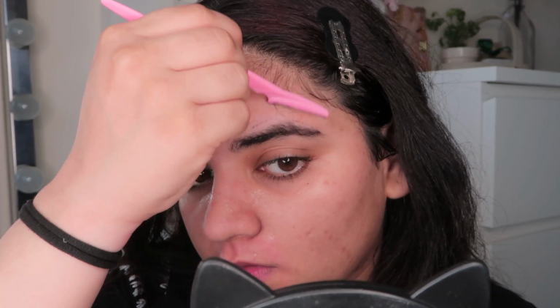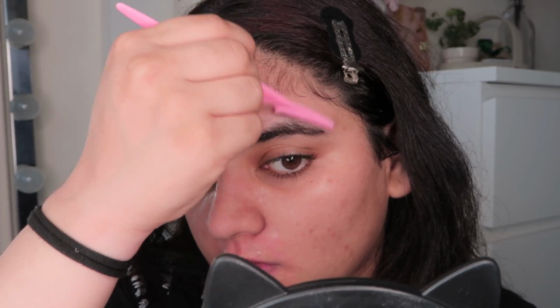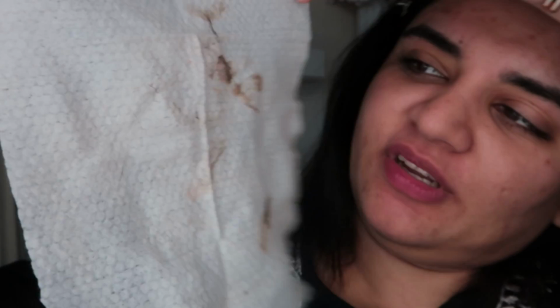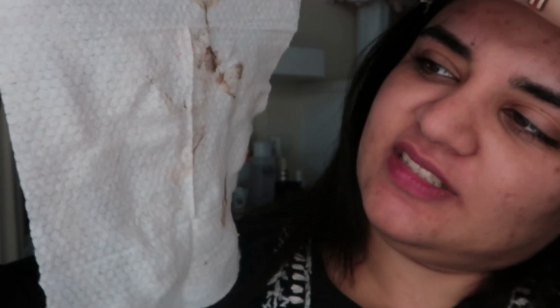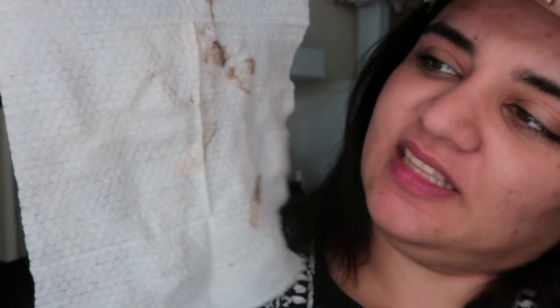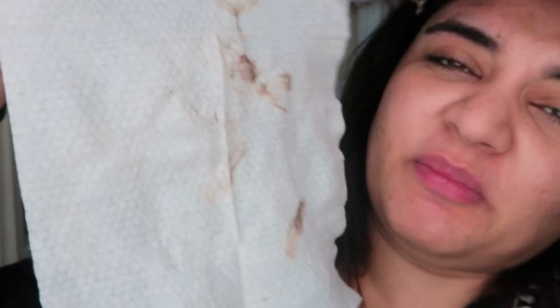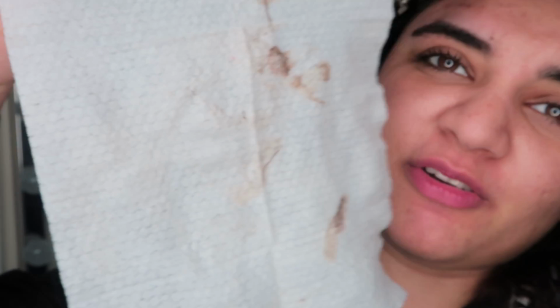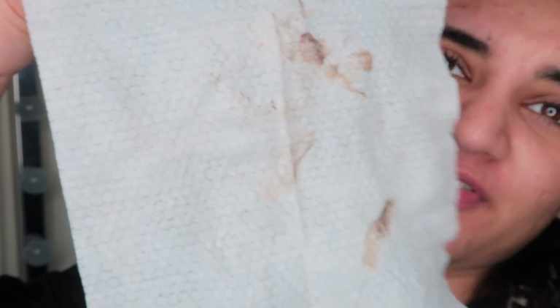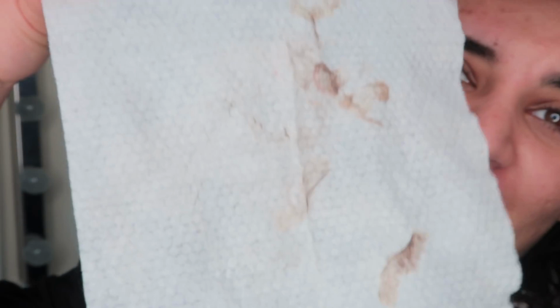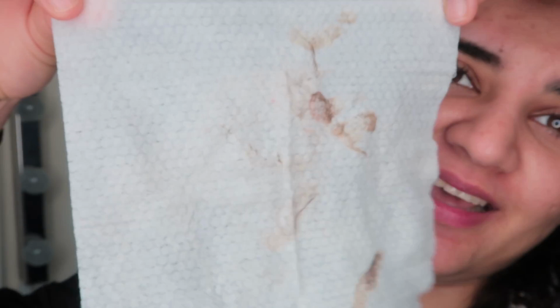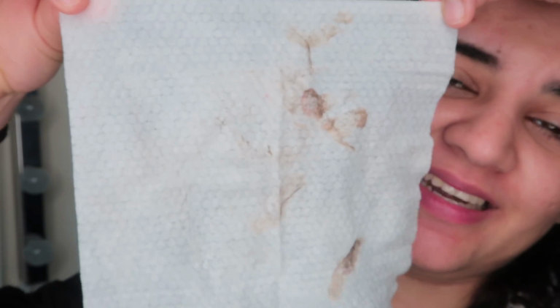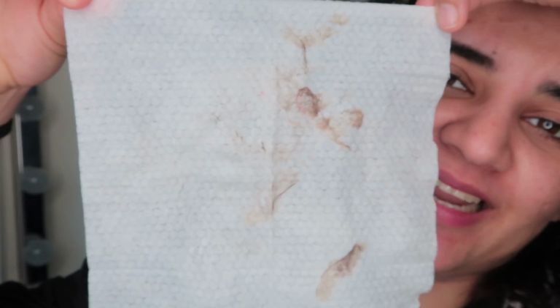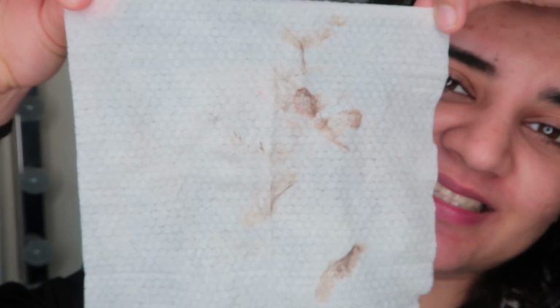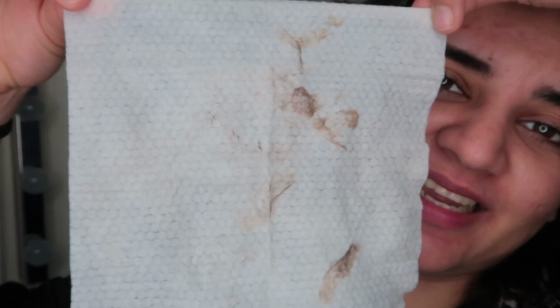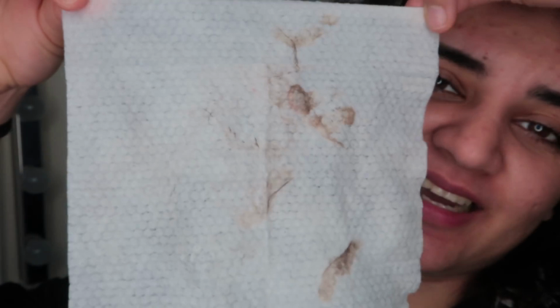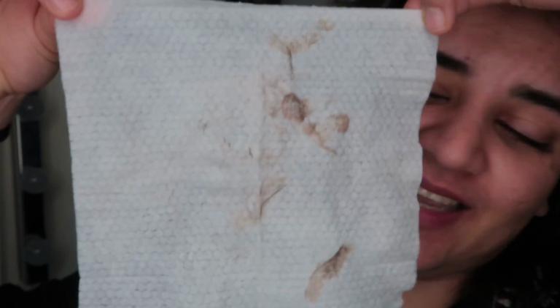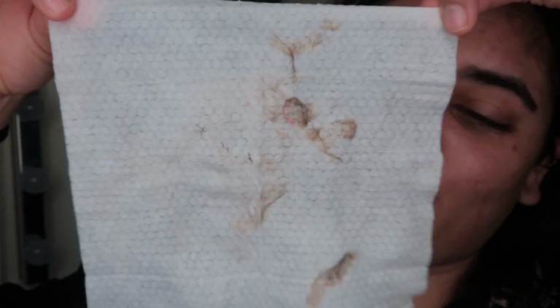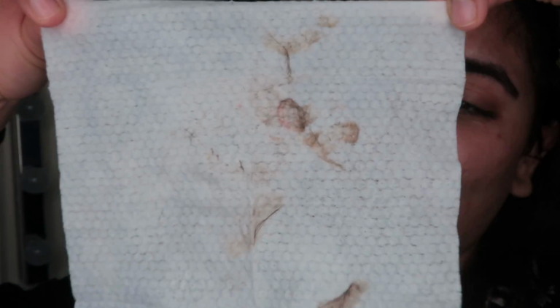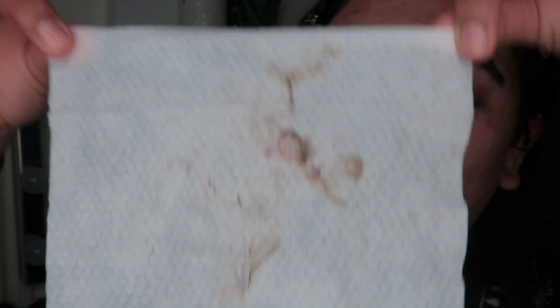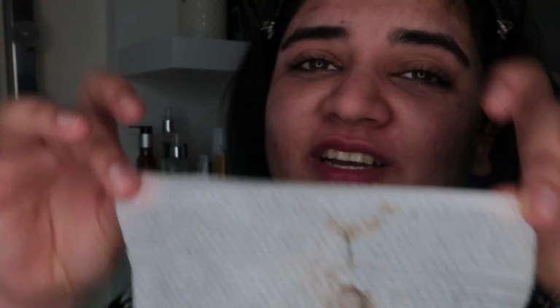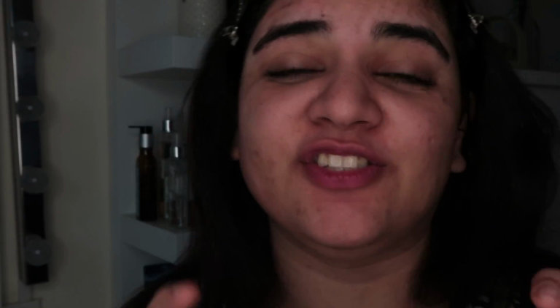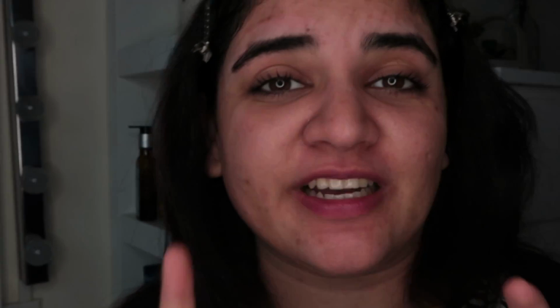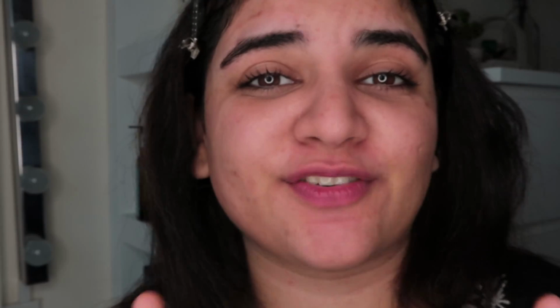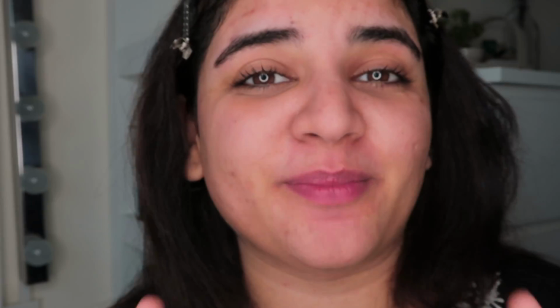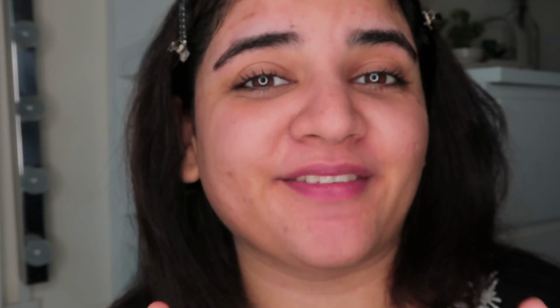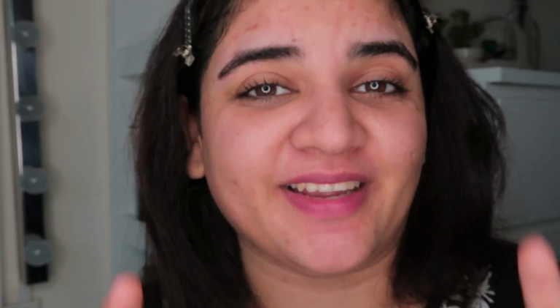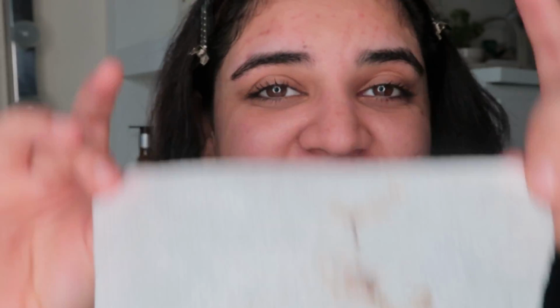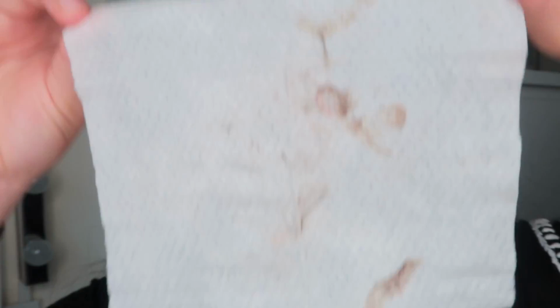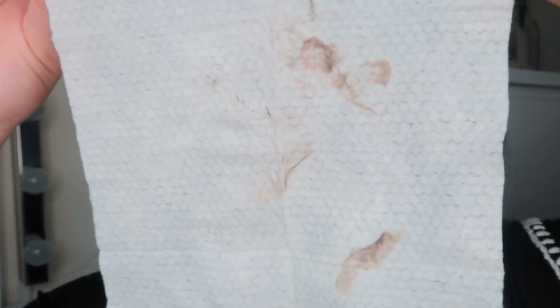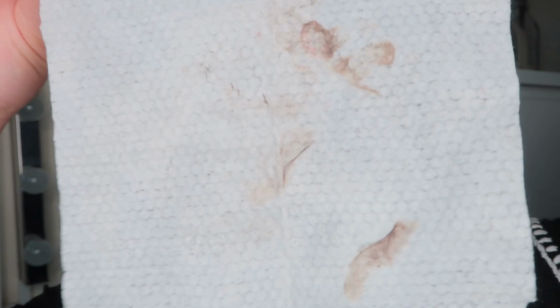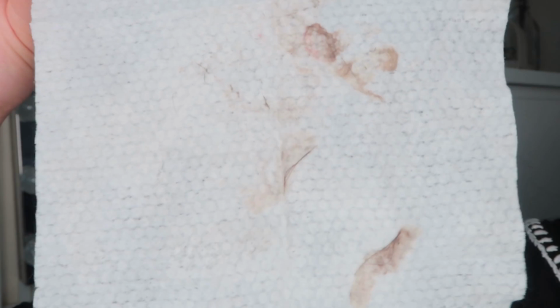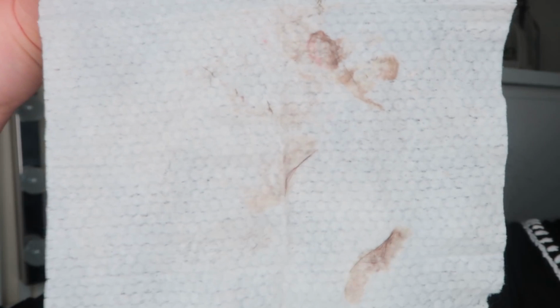You can see the amount of hair and dead skin that came off just from my face. Can you see this?